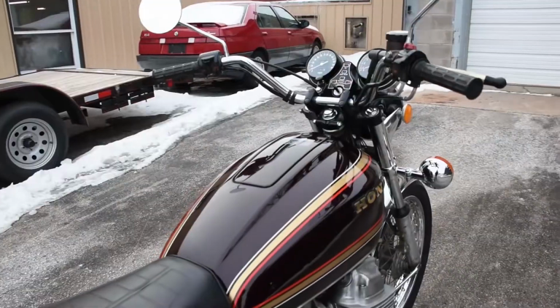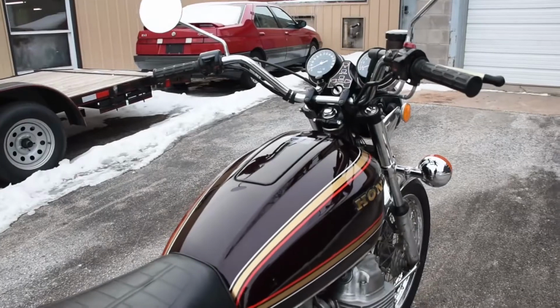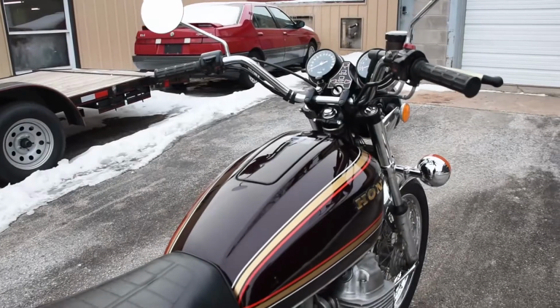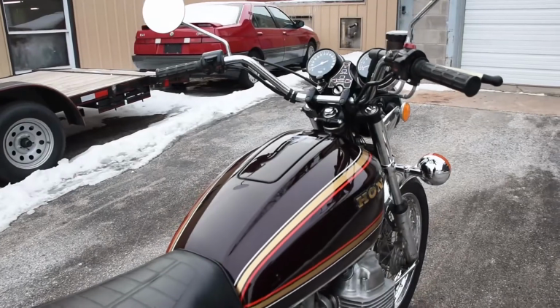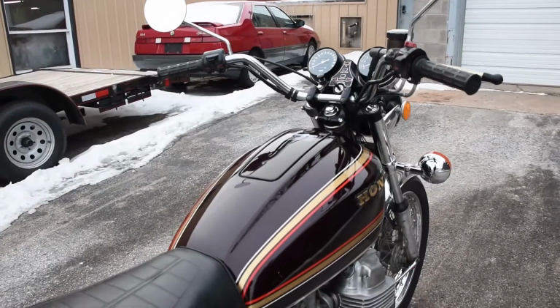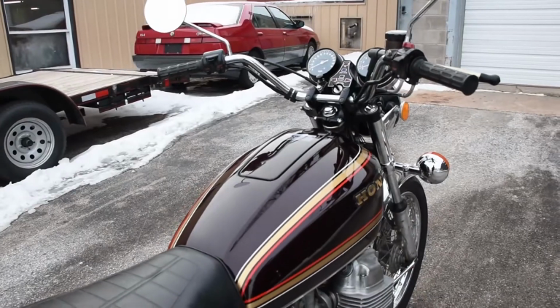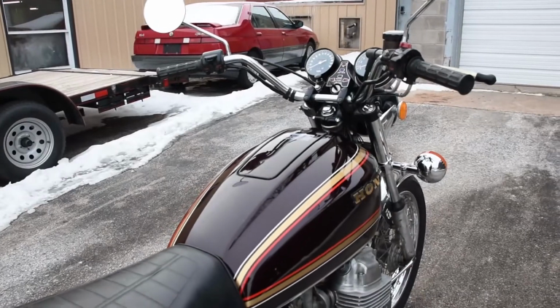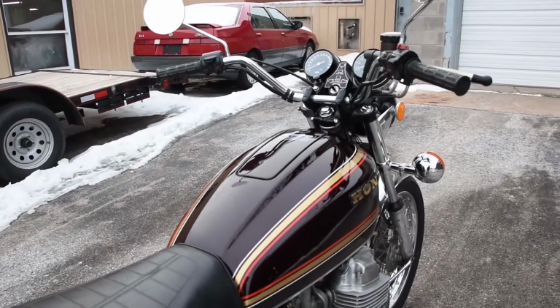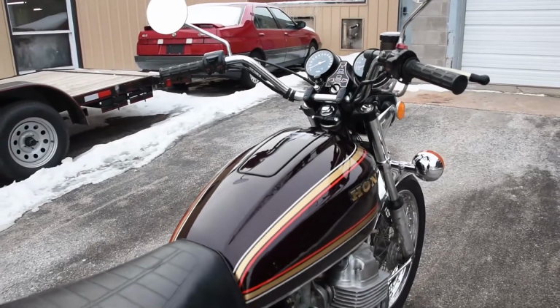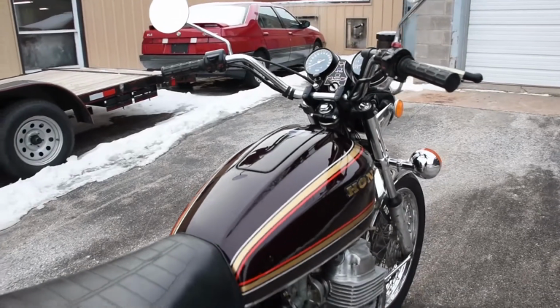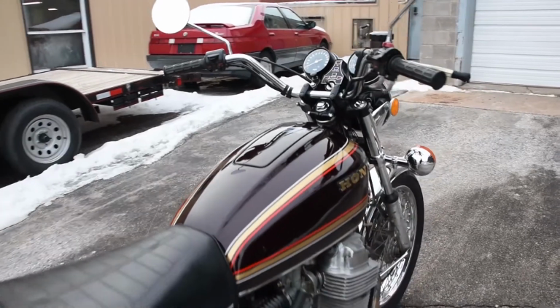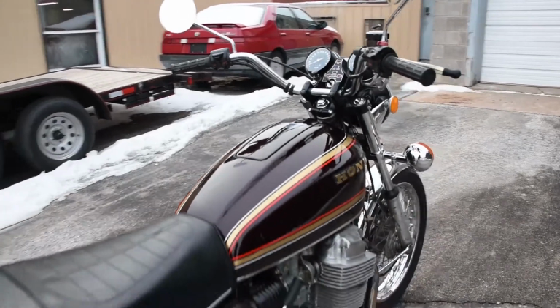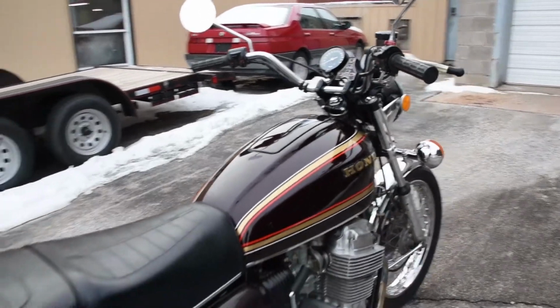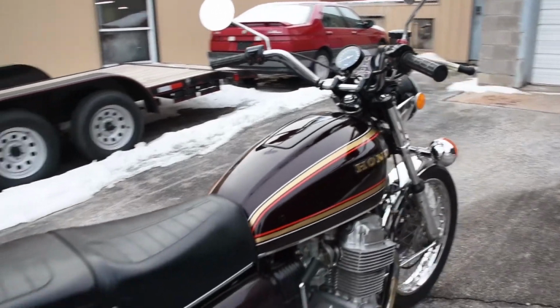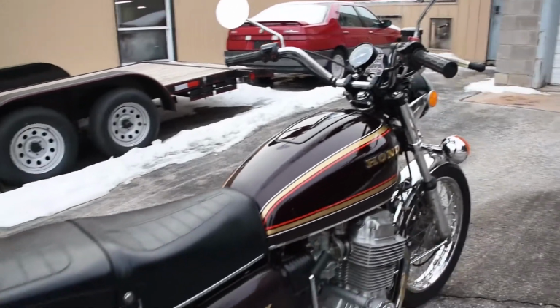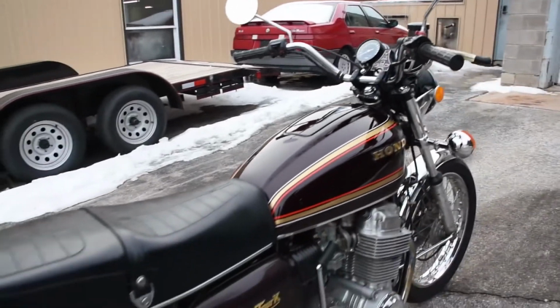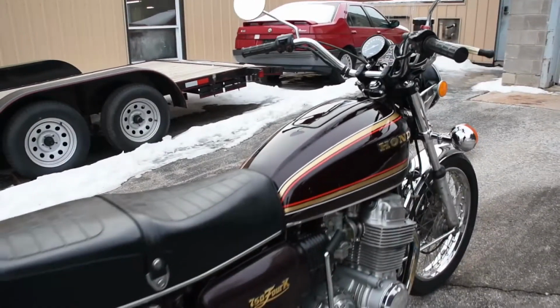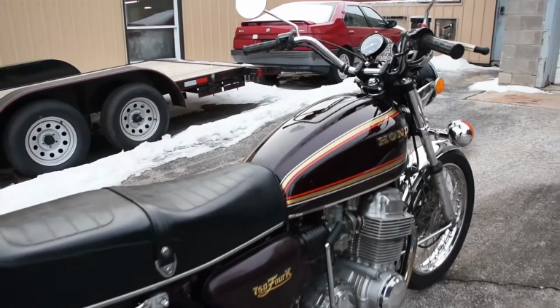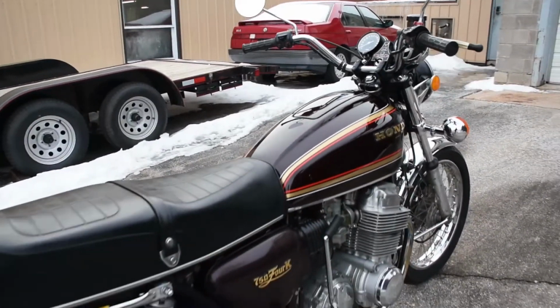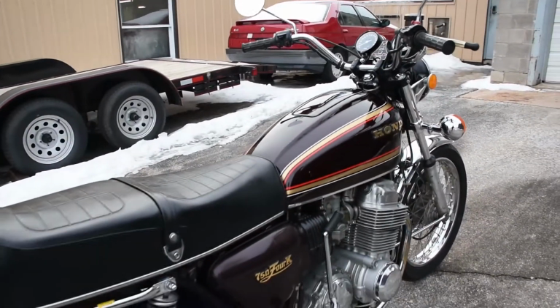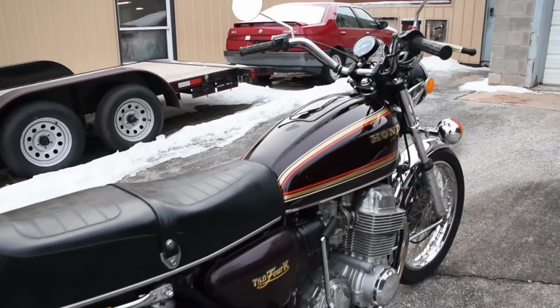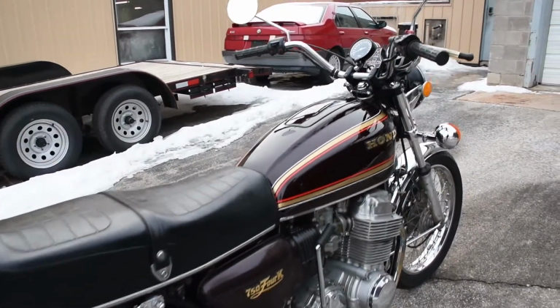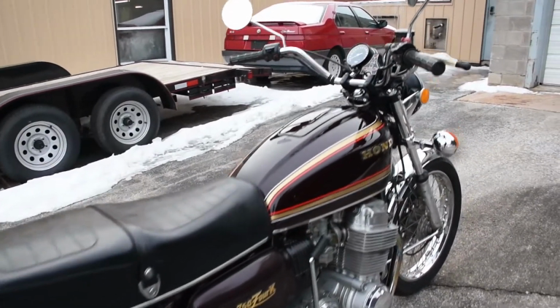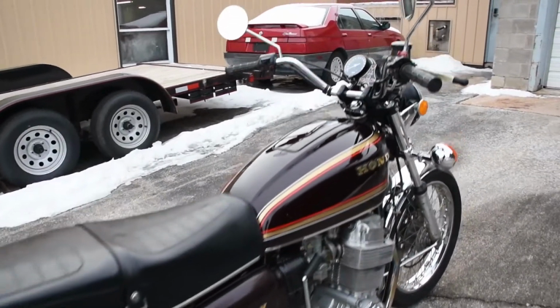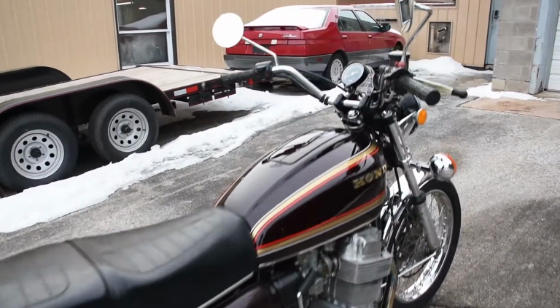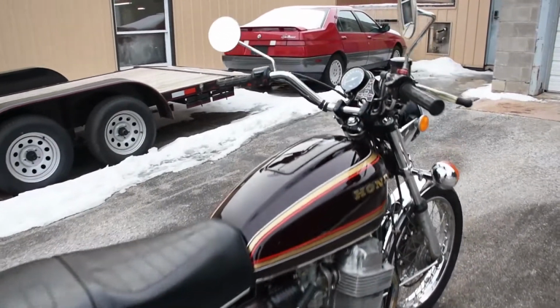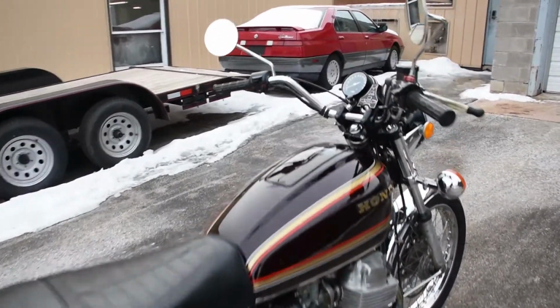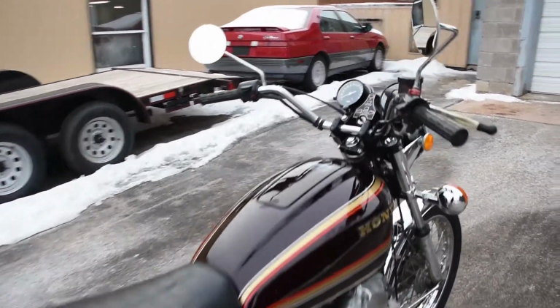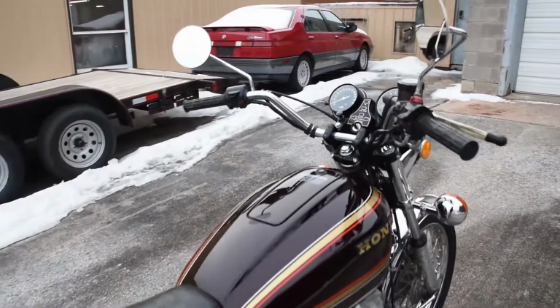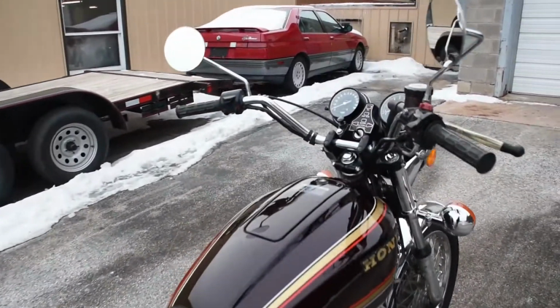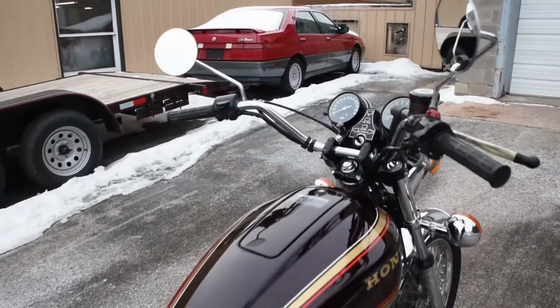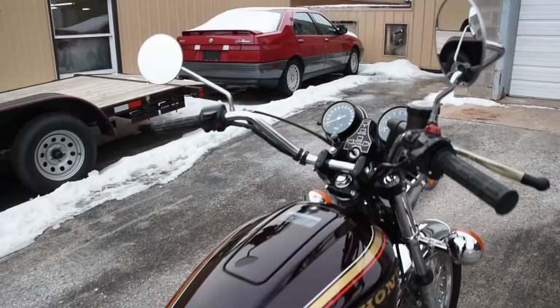Let's go ahead and fire it up and see how it sounds. Mind you, it is about 10 degrees out, so there may be some vapor from the exhaust.